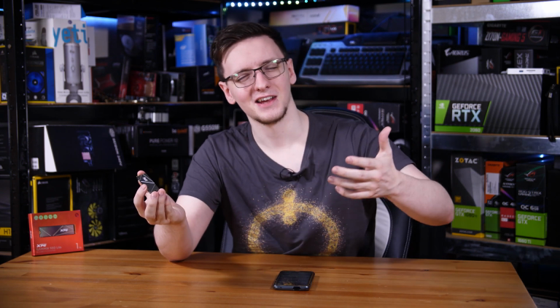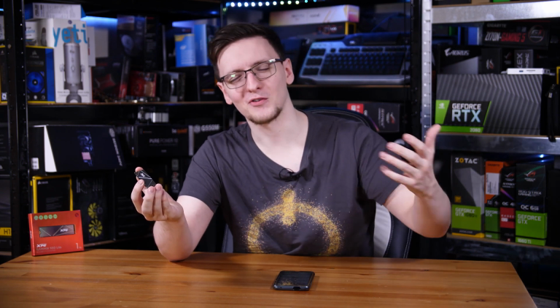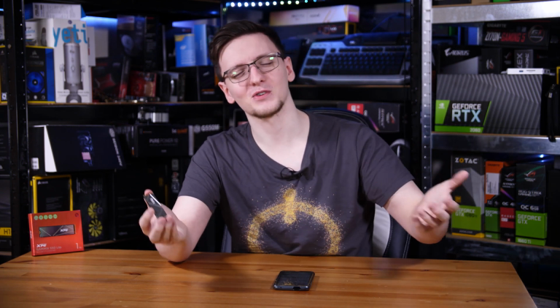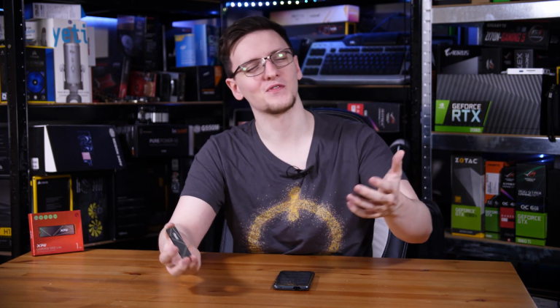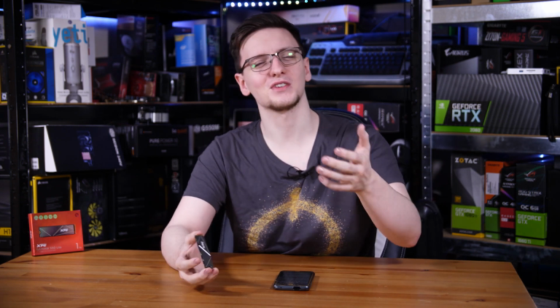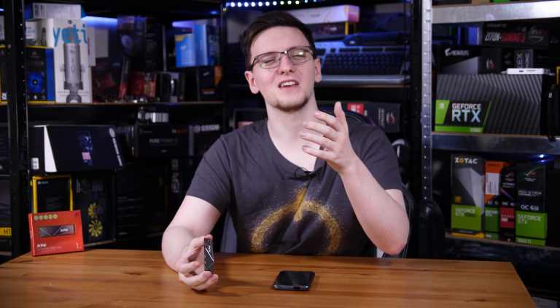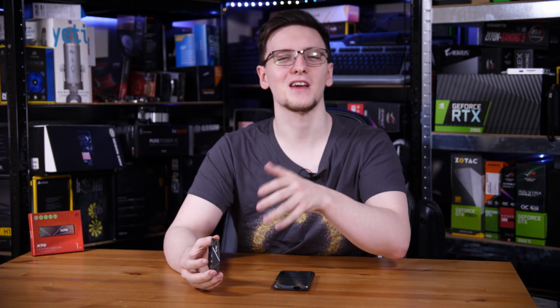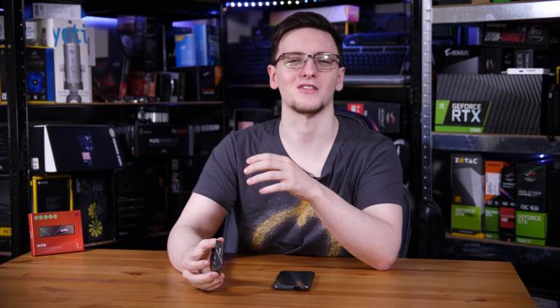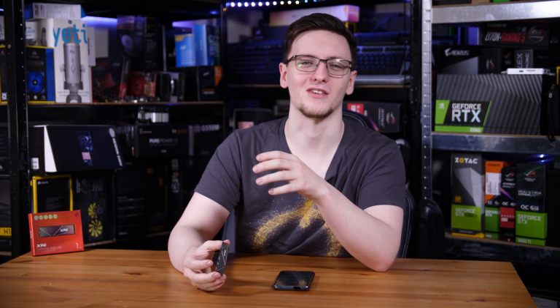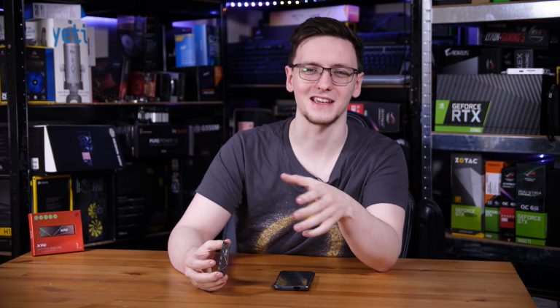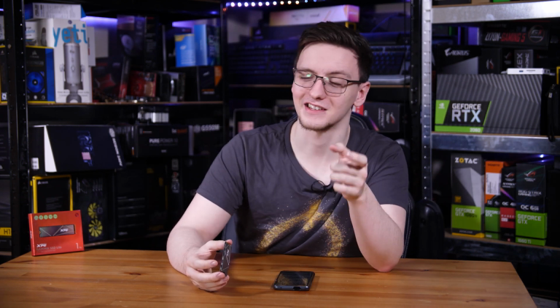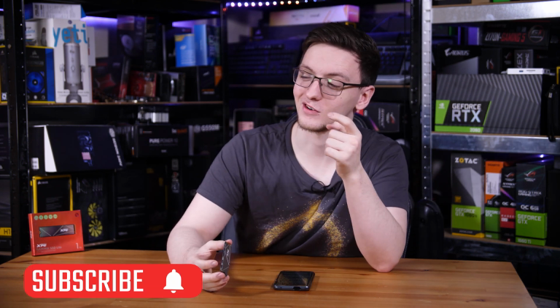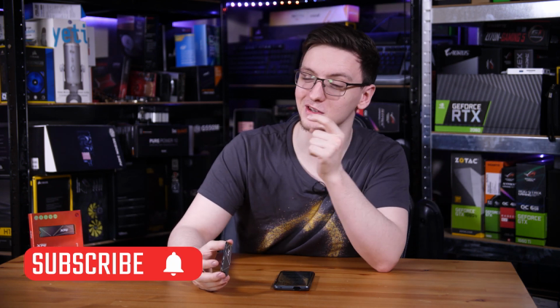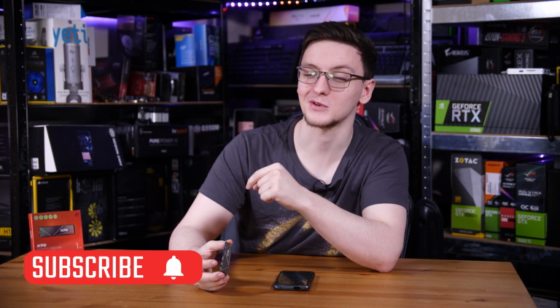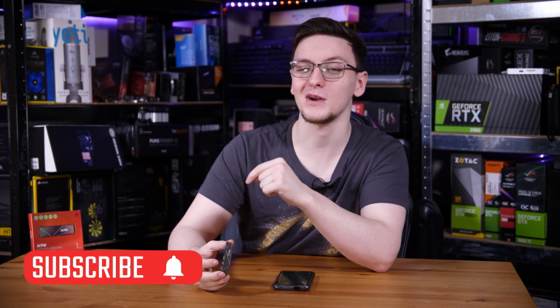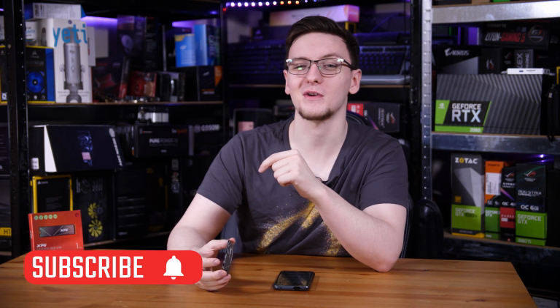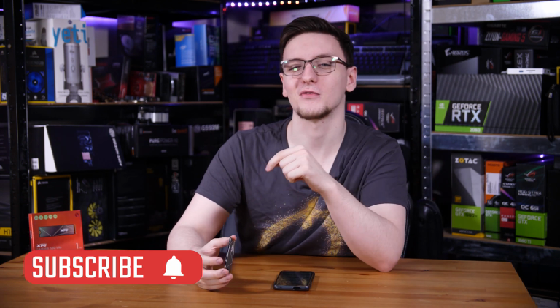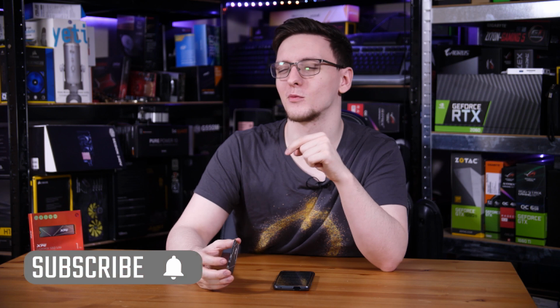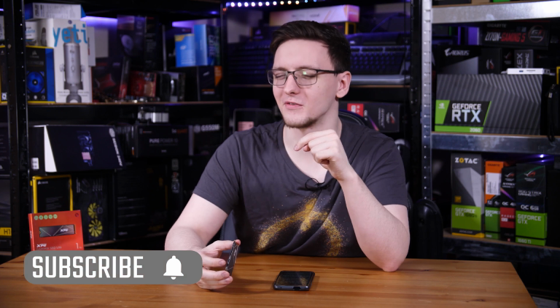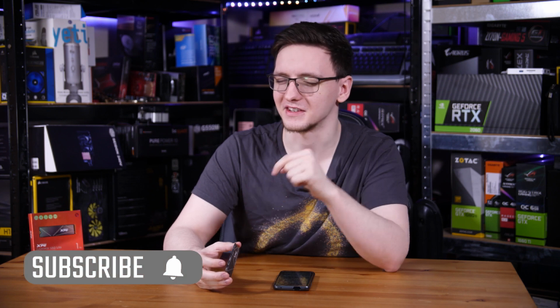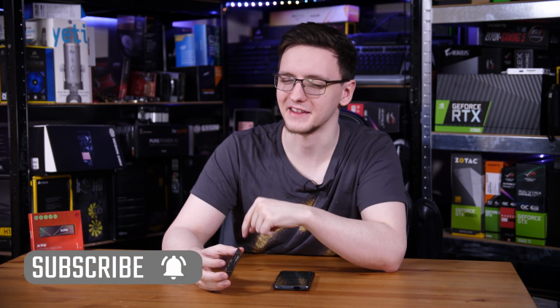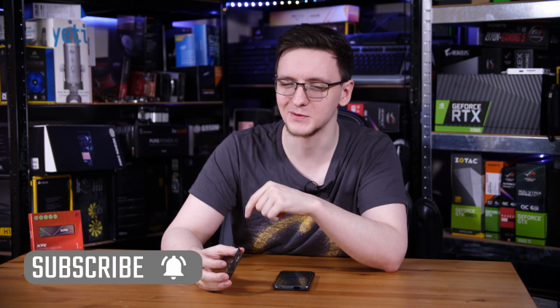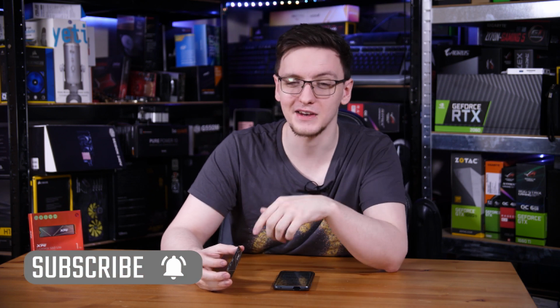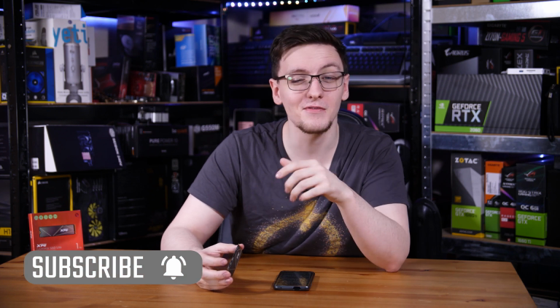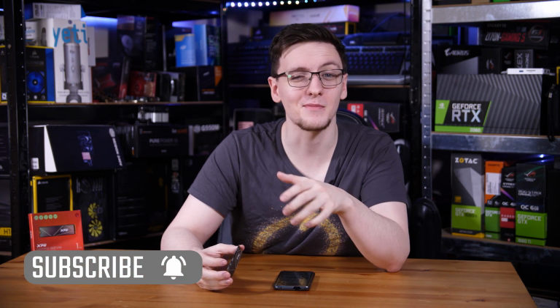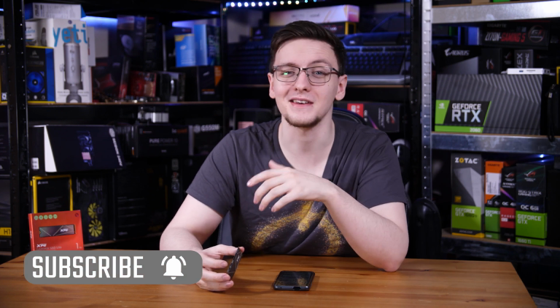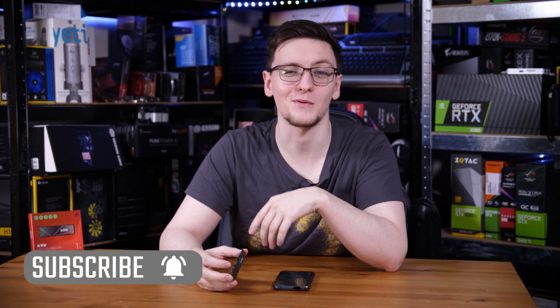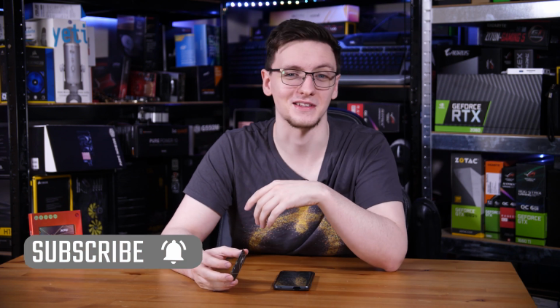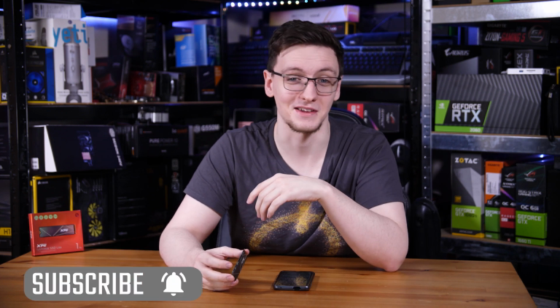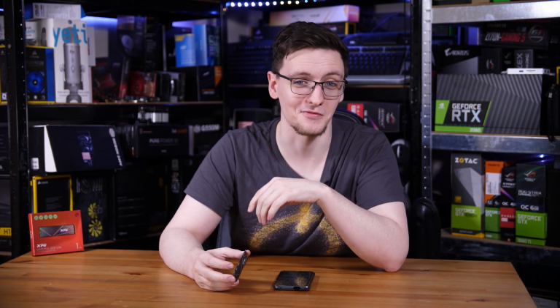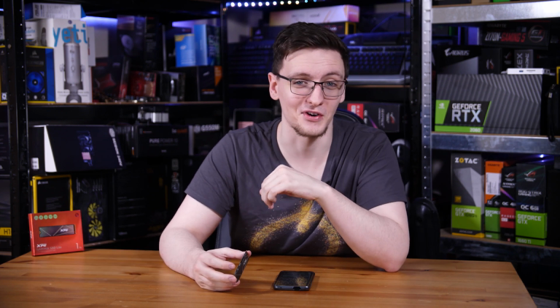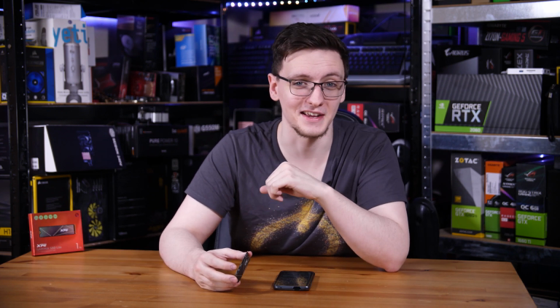If you haven't already, consider subscribing for more videos like this one every Monday, Wednesday and Friday.